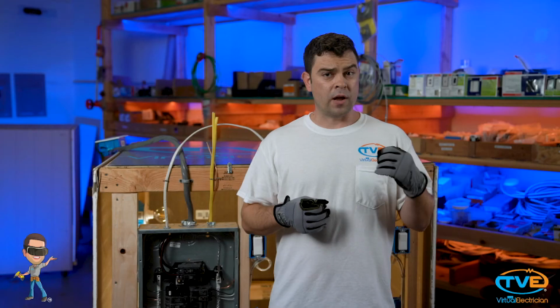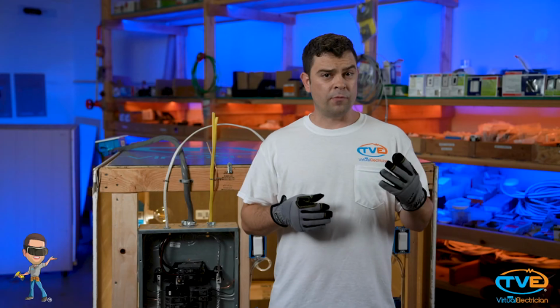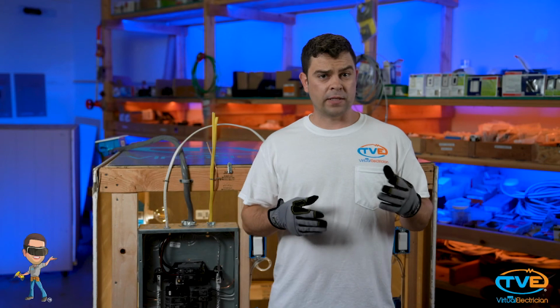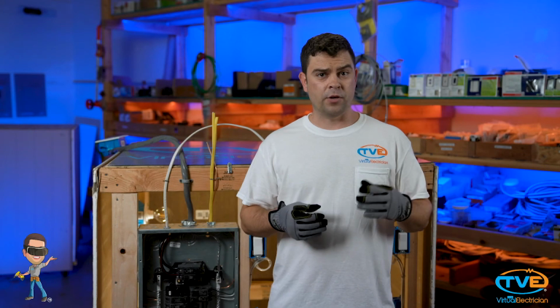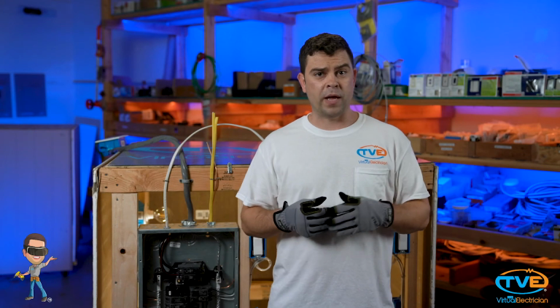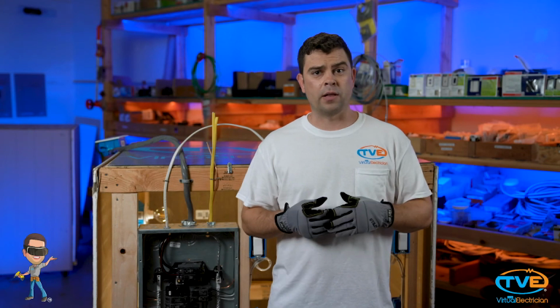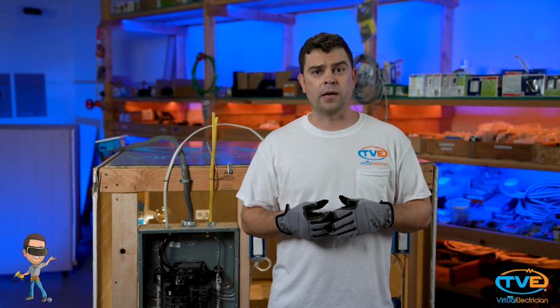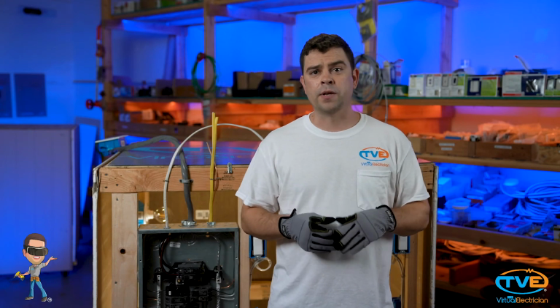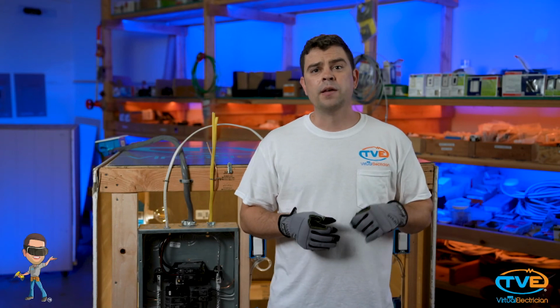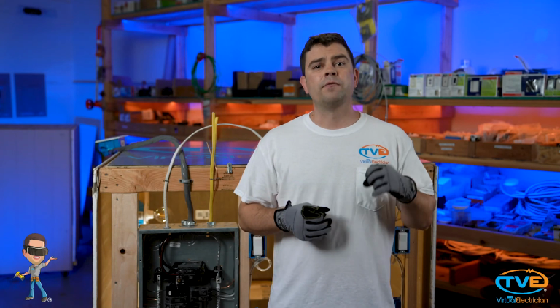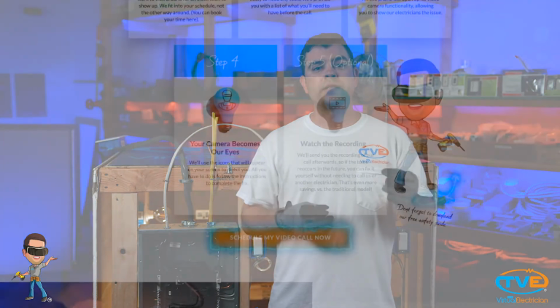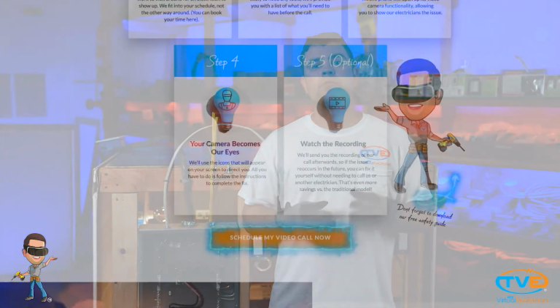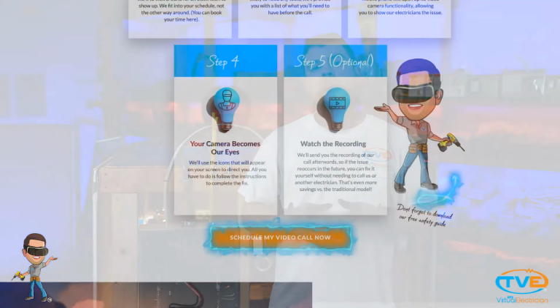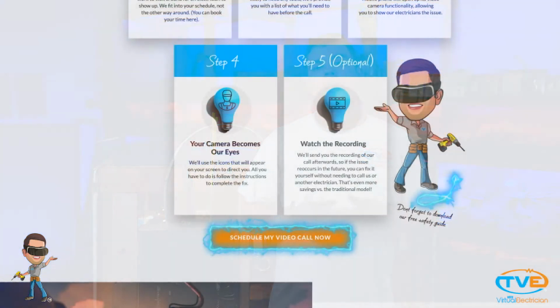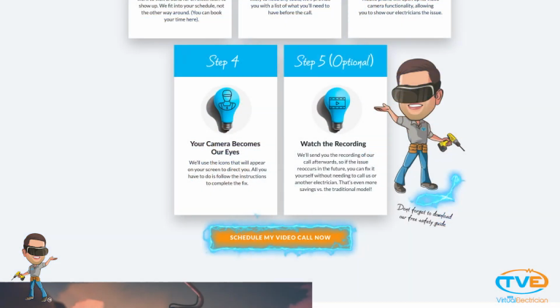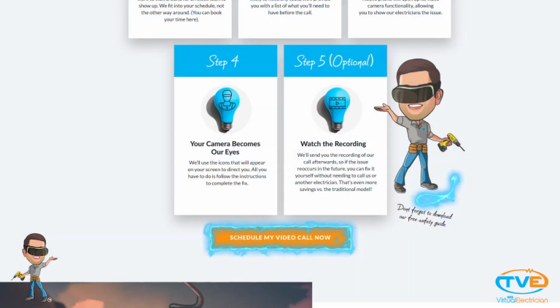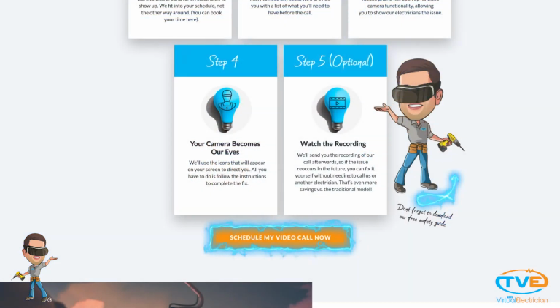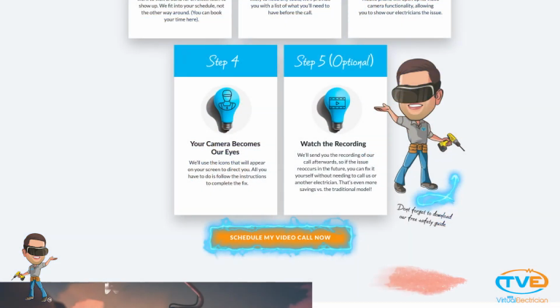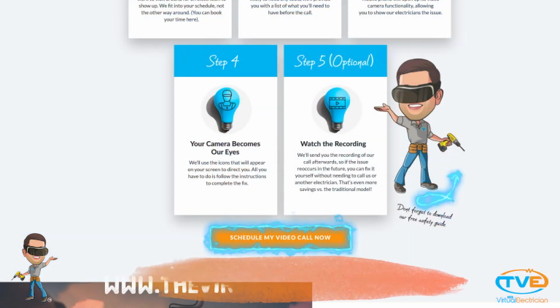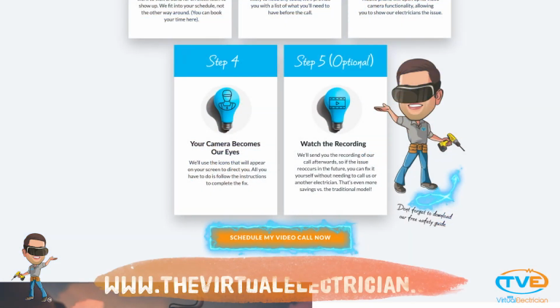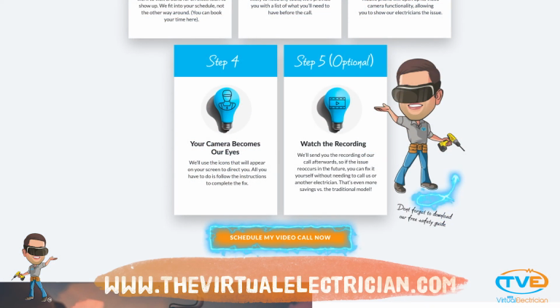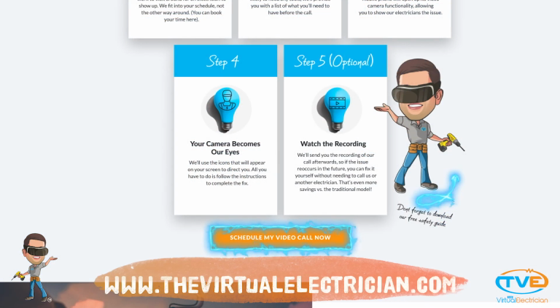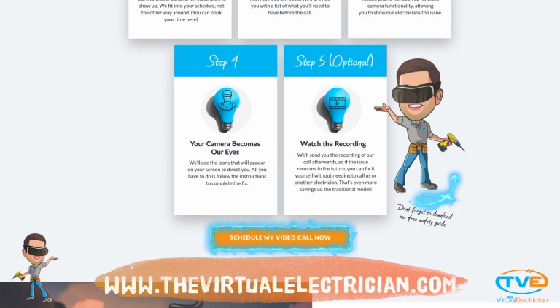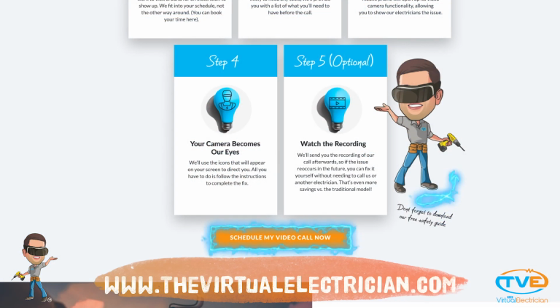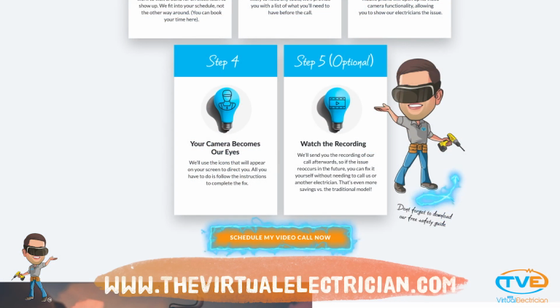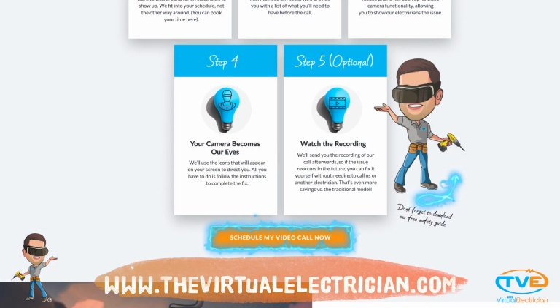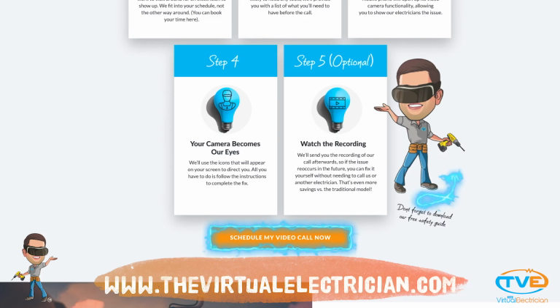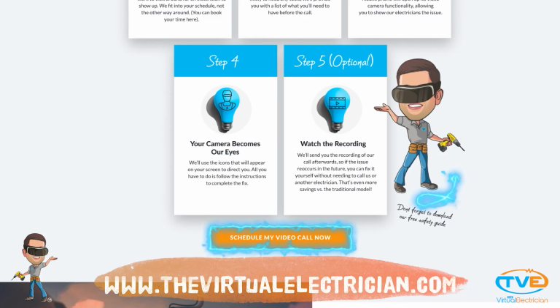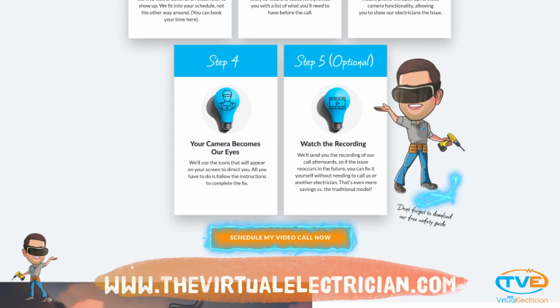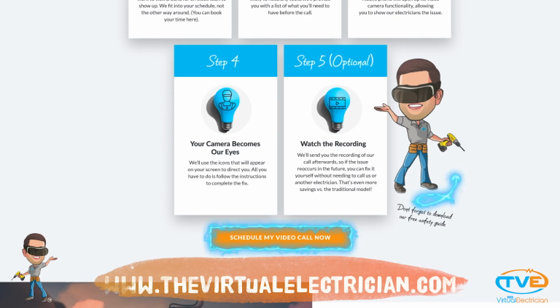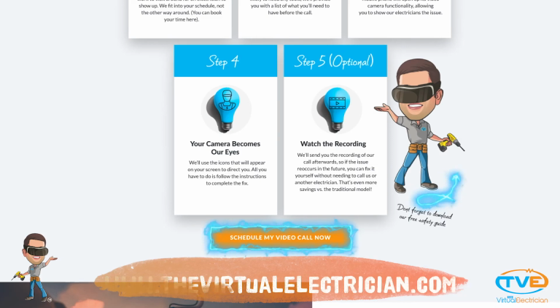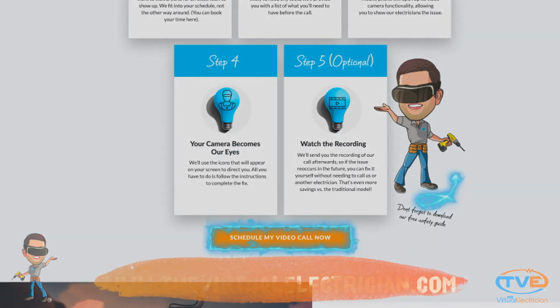For help fixing your panel items, visit TheVirtualElectrician.com and schedule a virtual electrician to walk you through it.